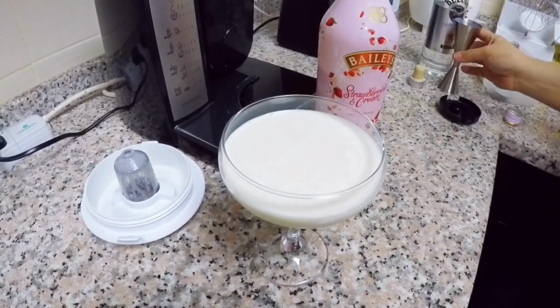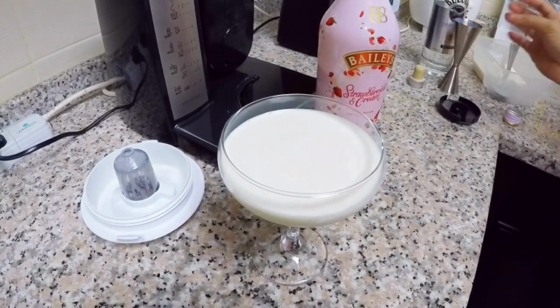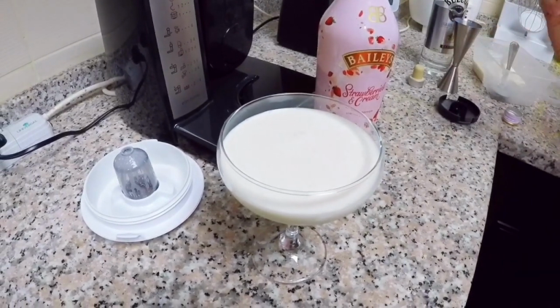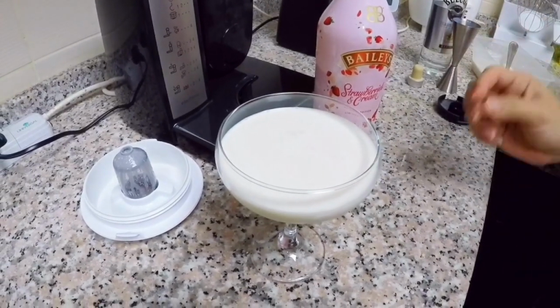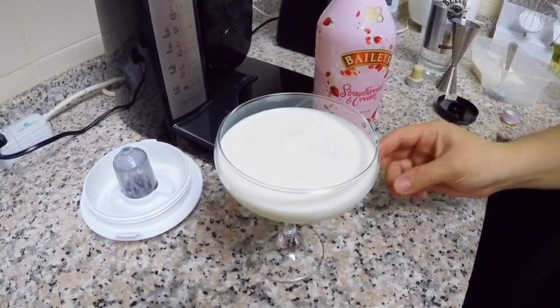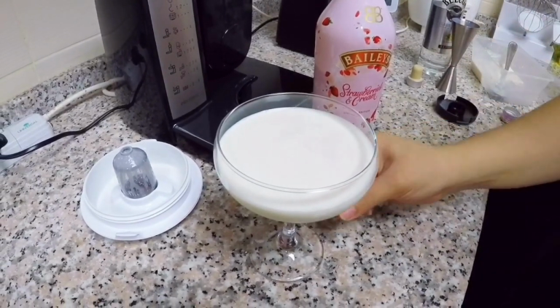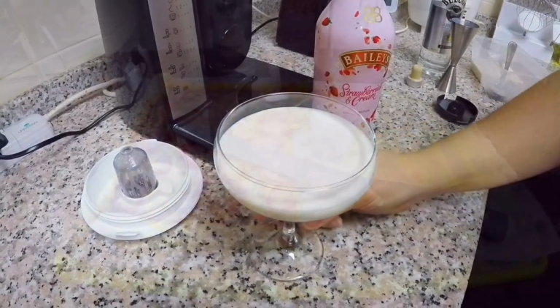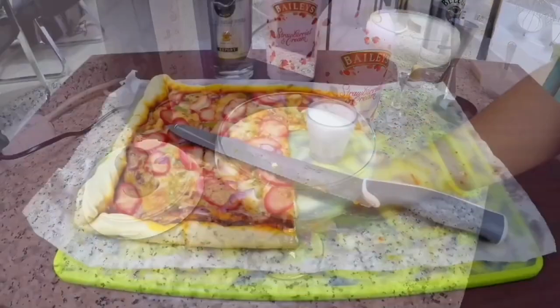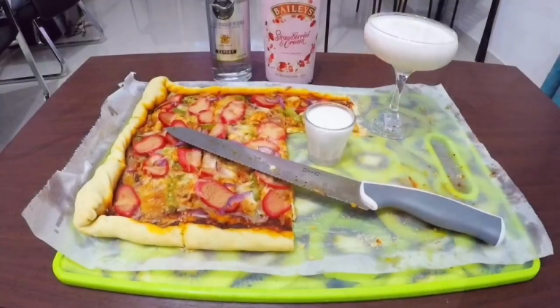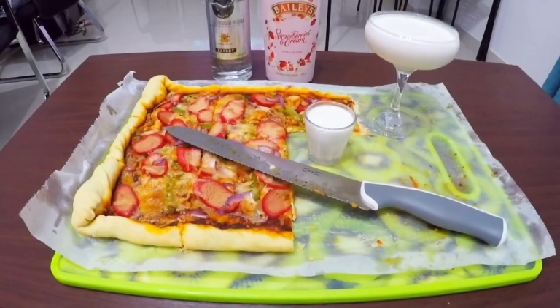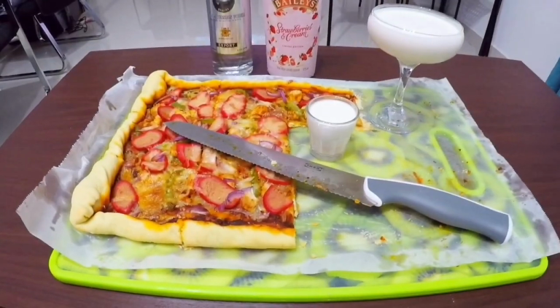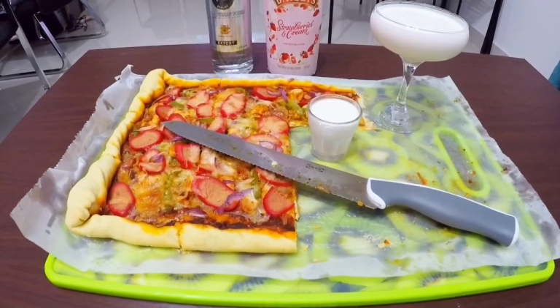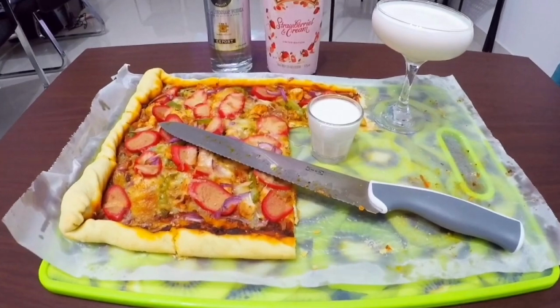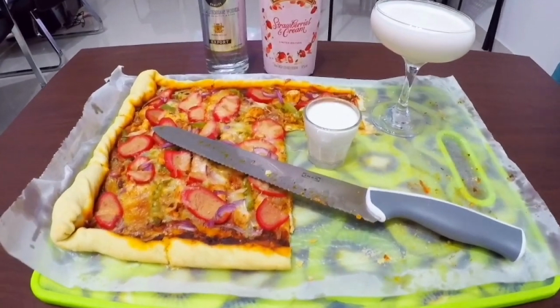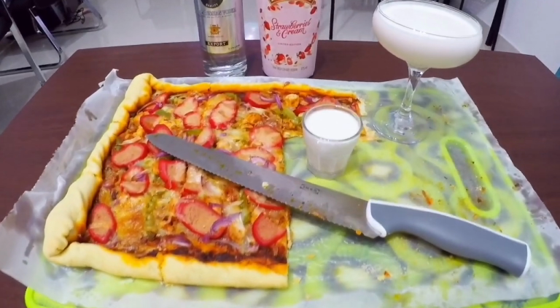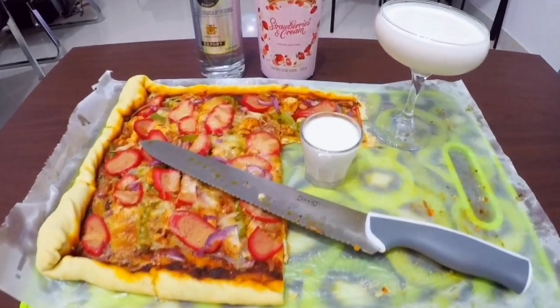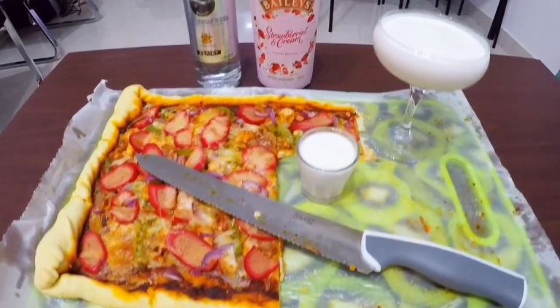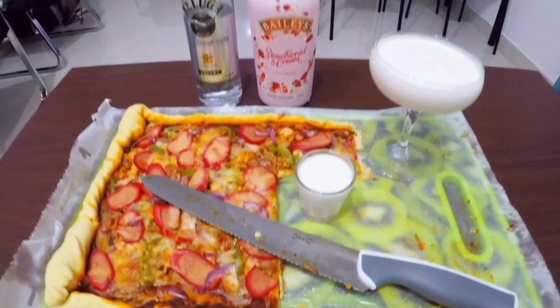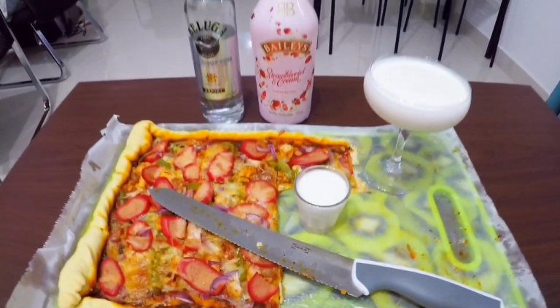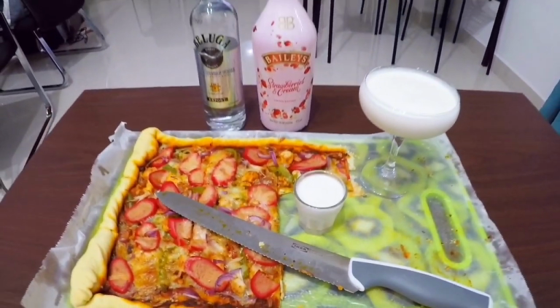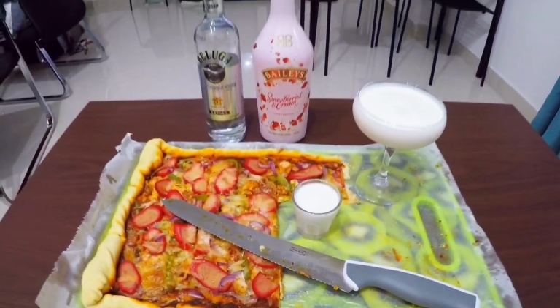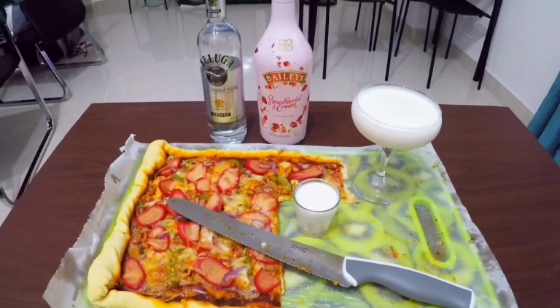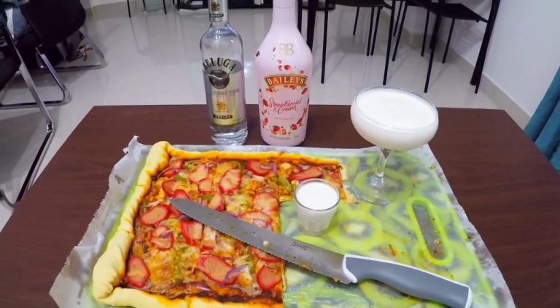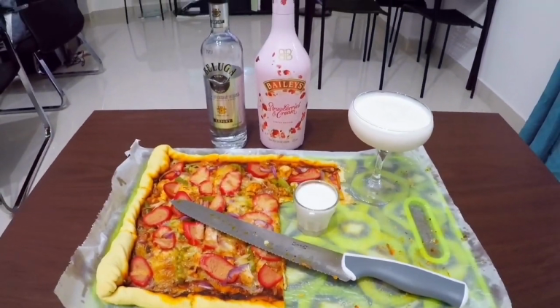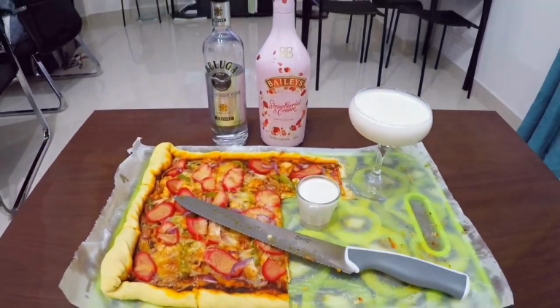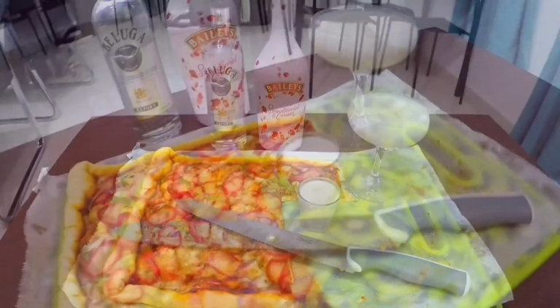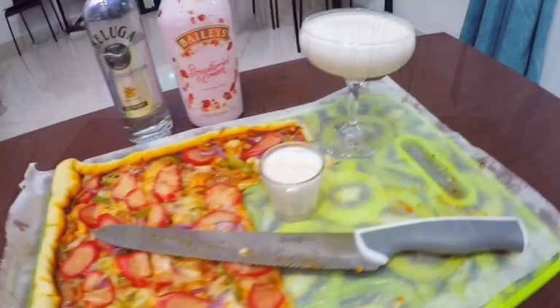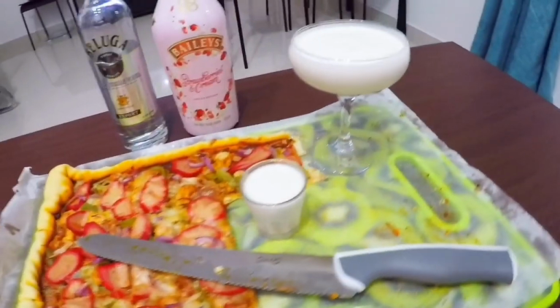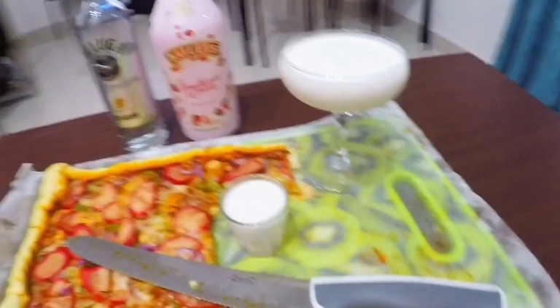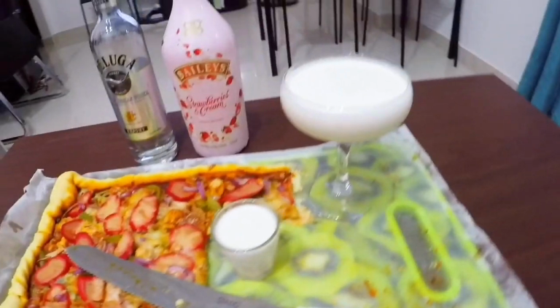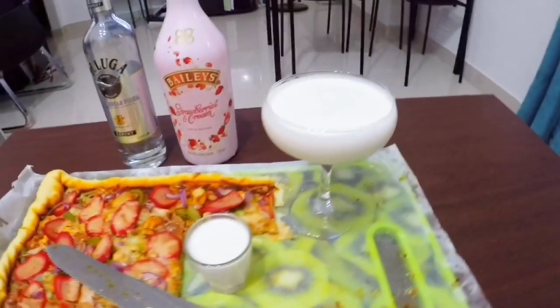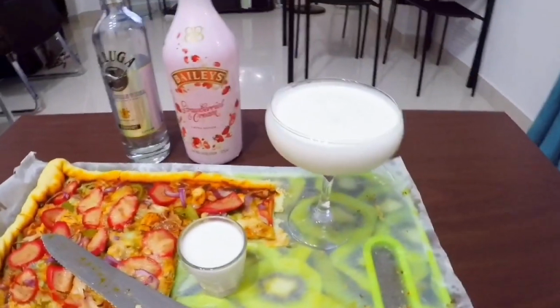So there you go — this is our strawberry and cream mudslide. Believe in happiness.